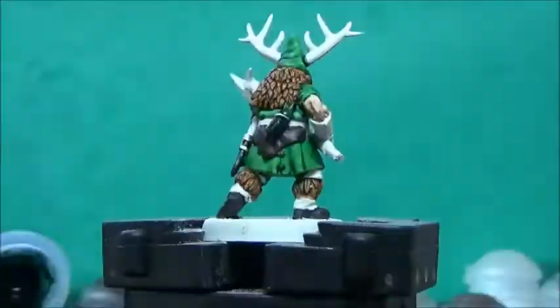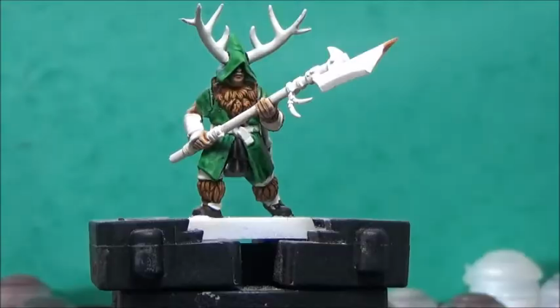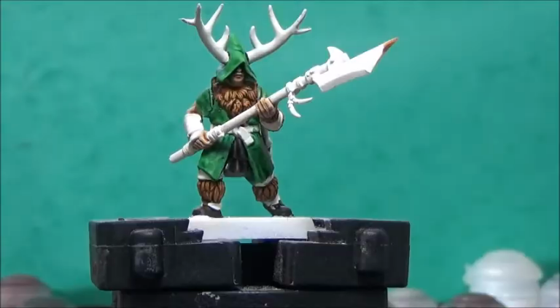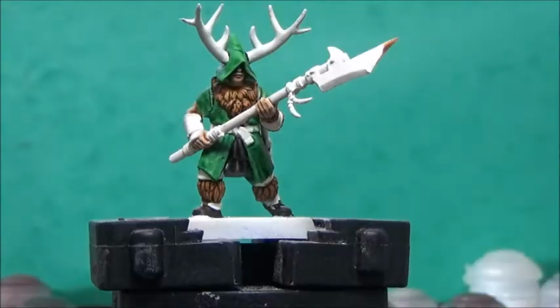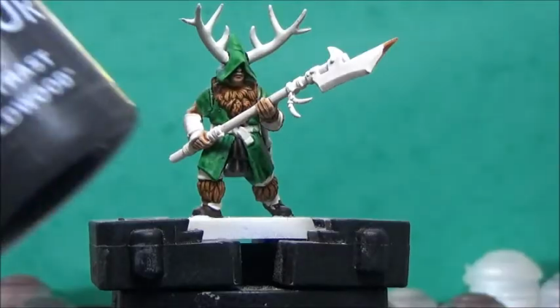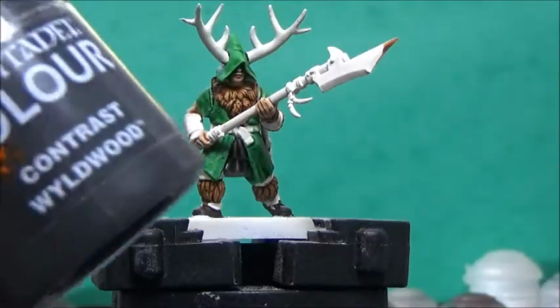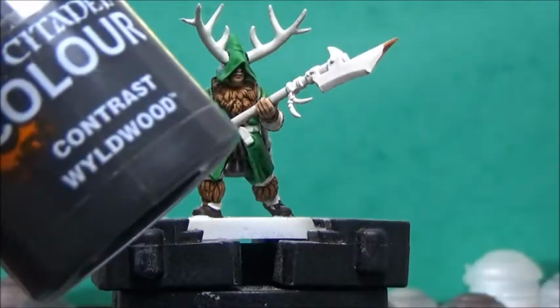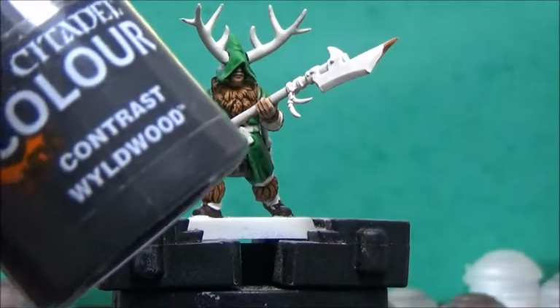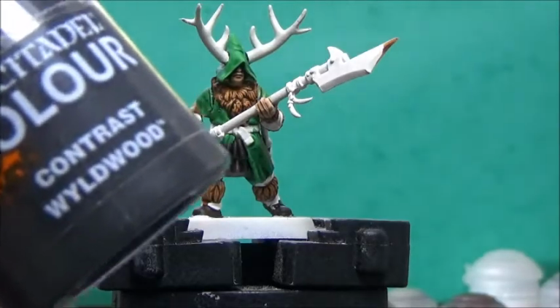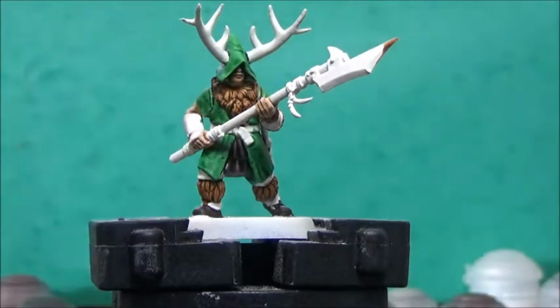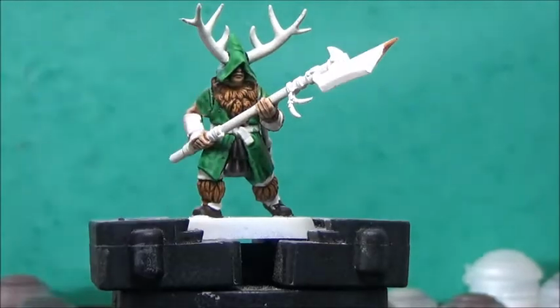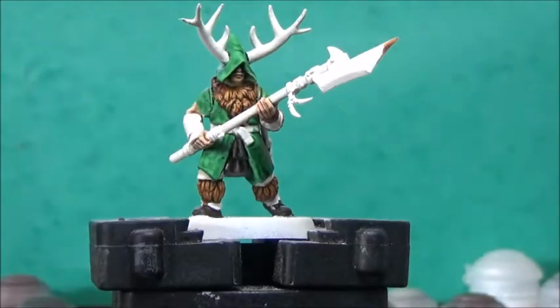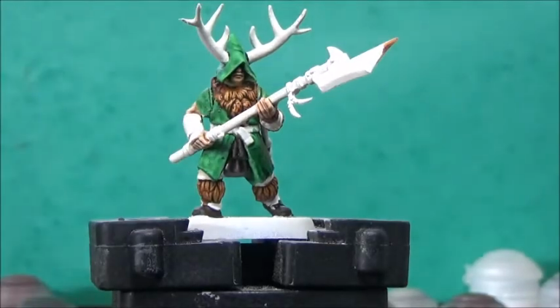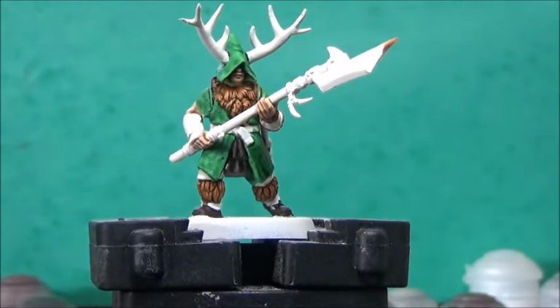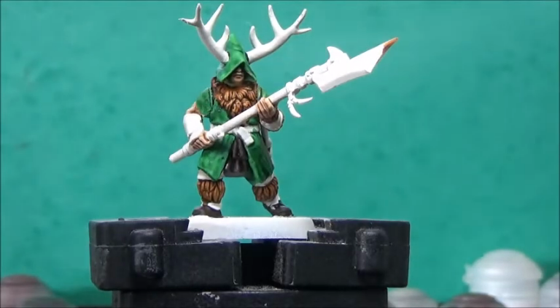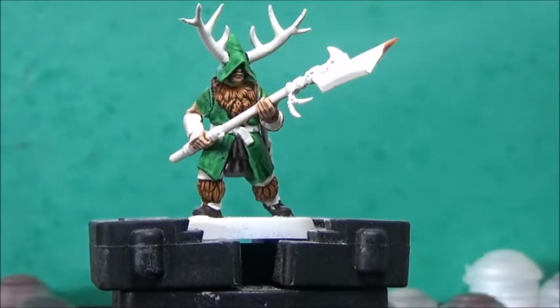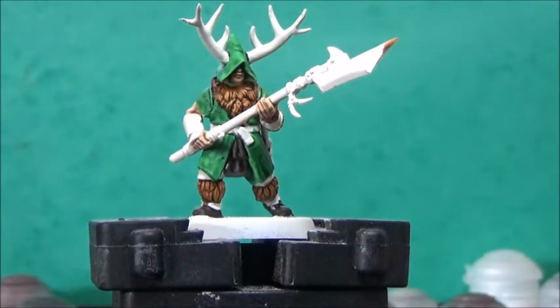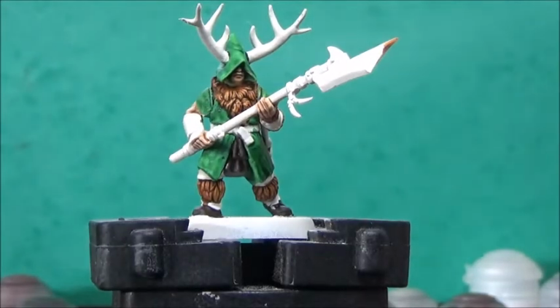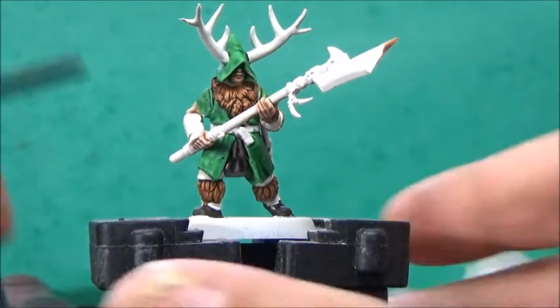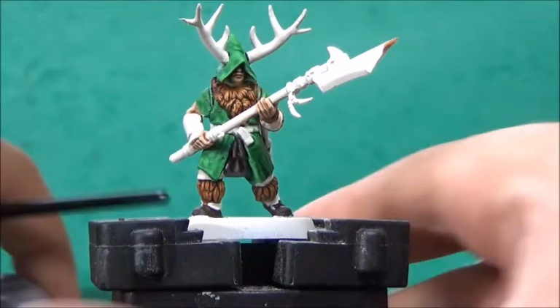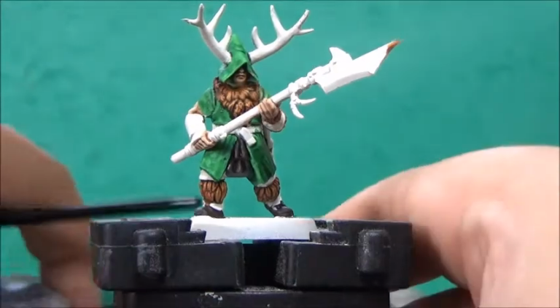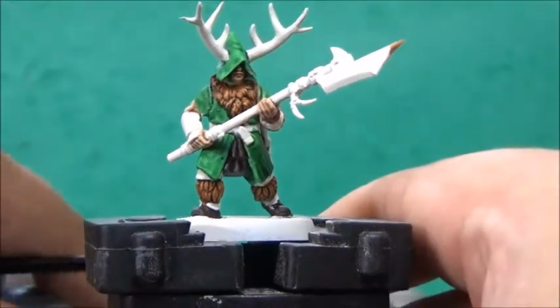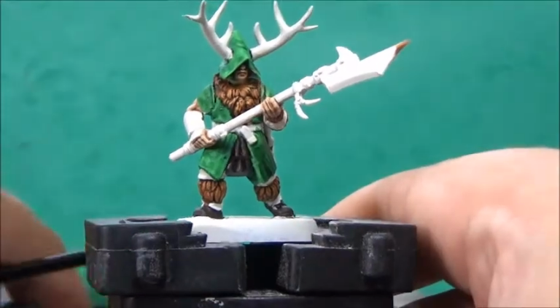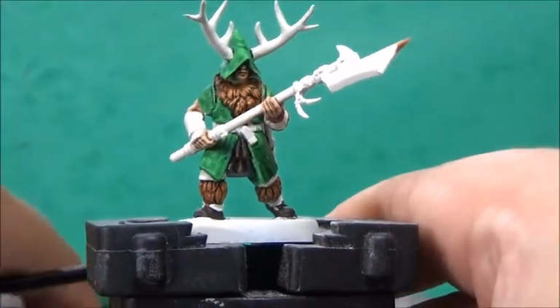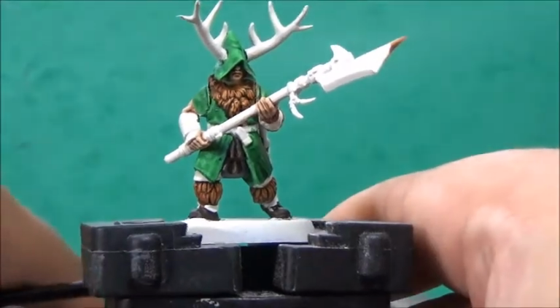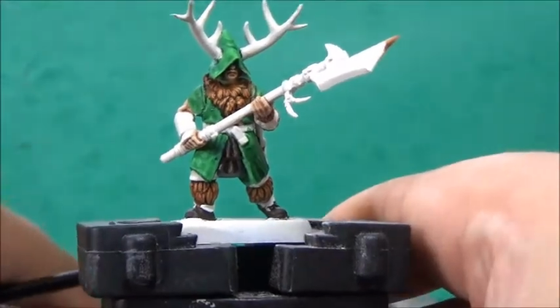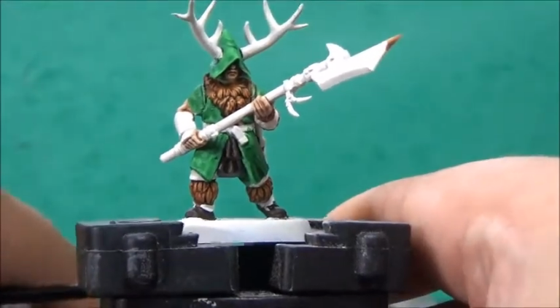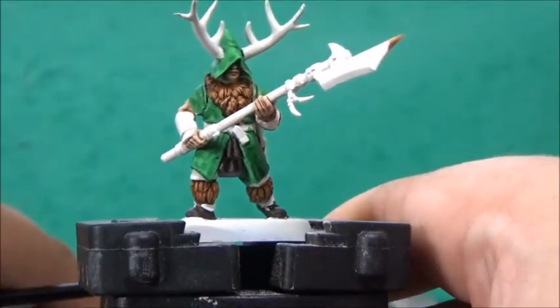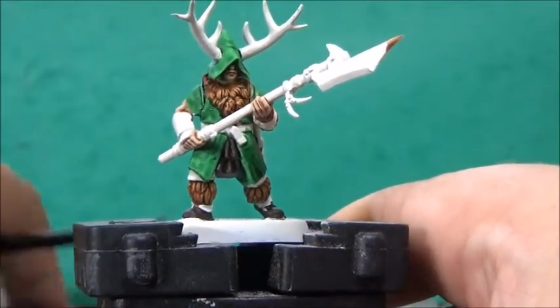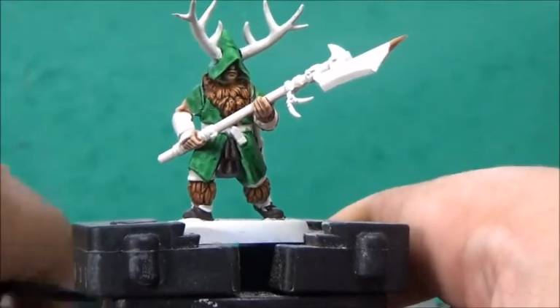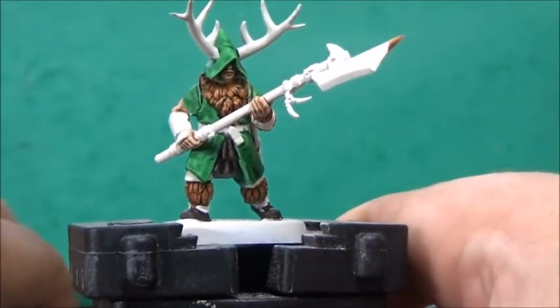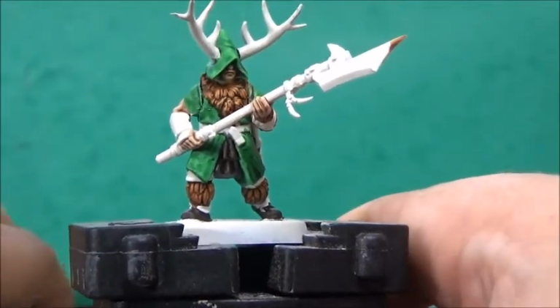Next up, some Wildwood, and this is for the antlers and the halberd spear shaft.